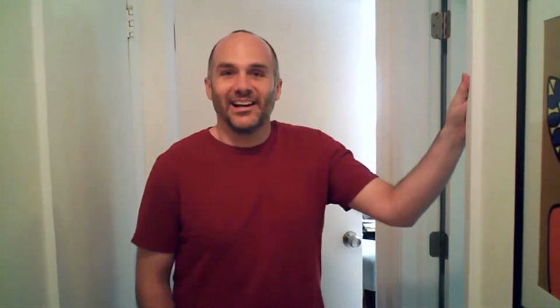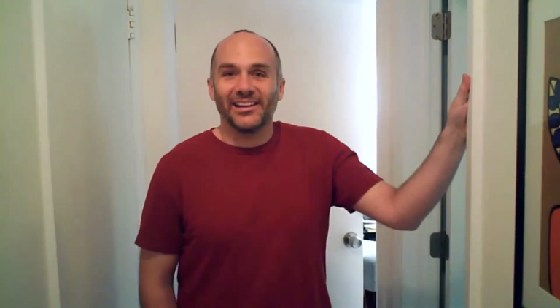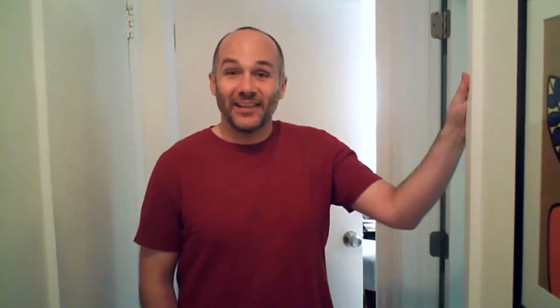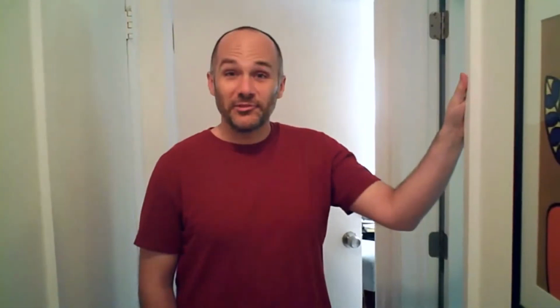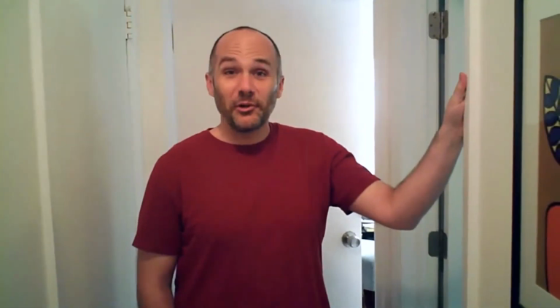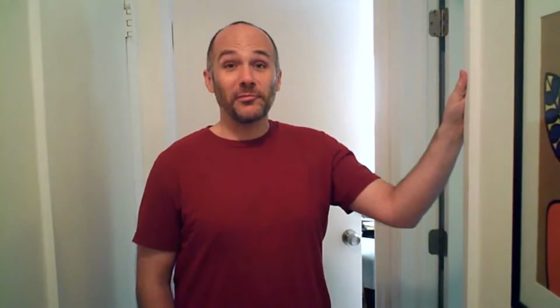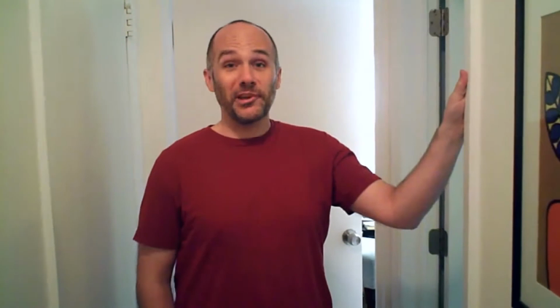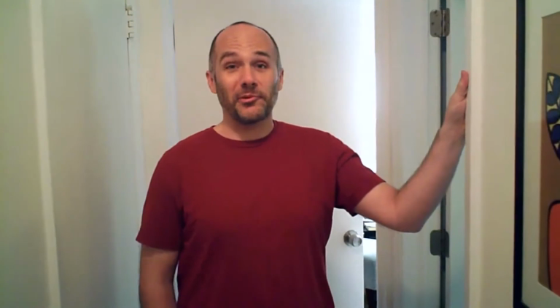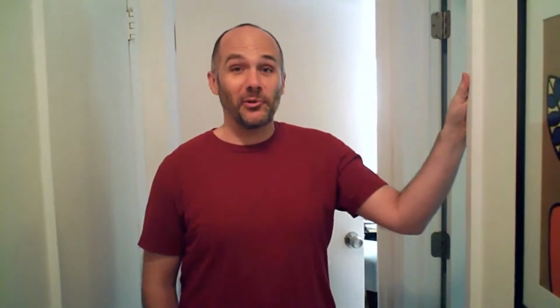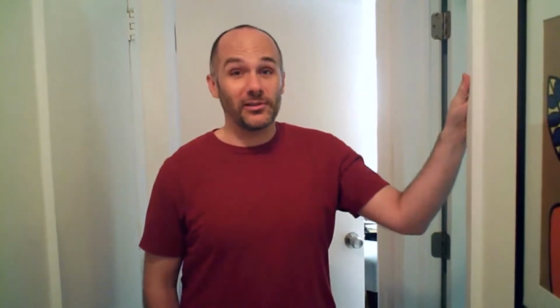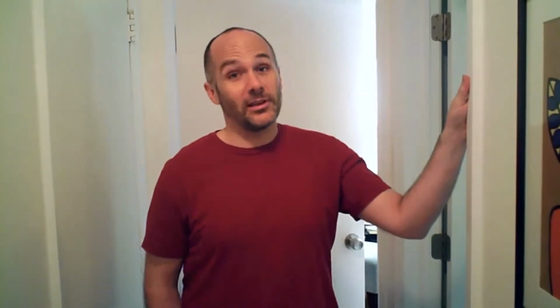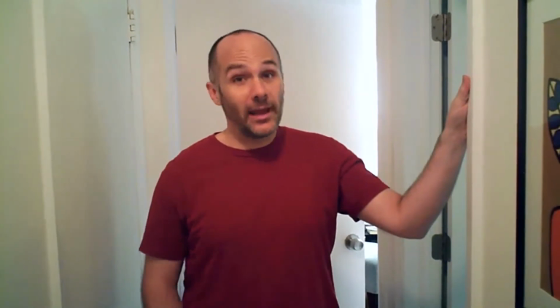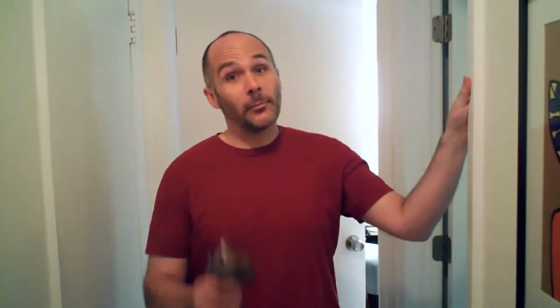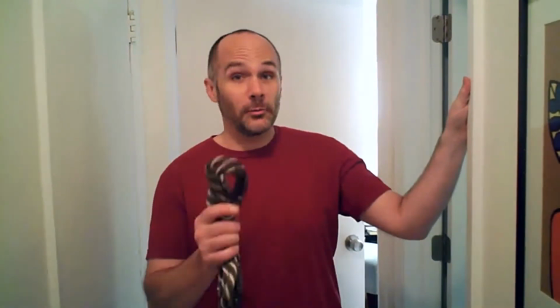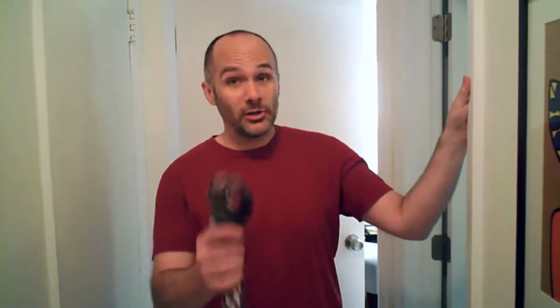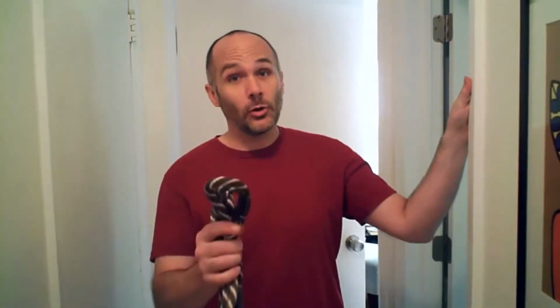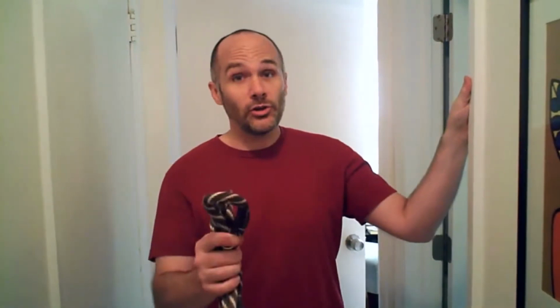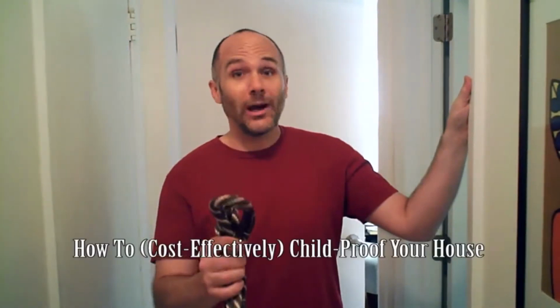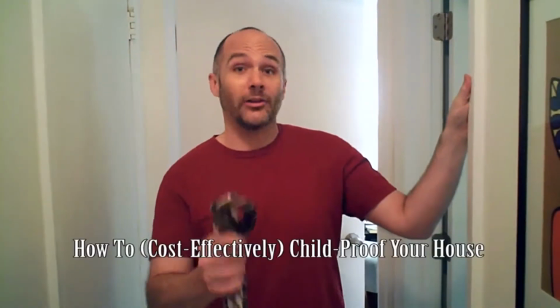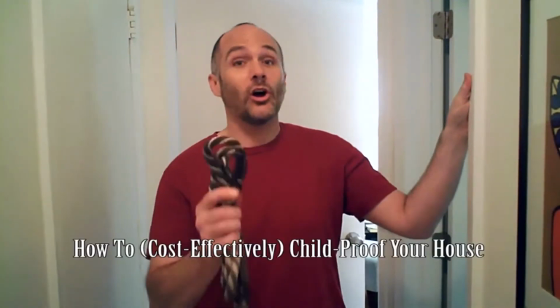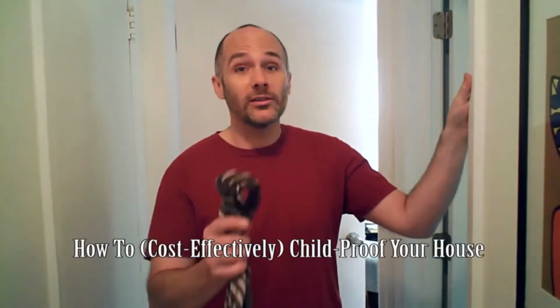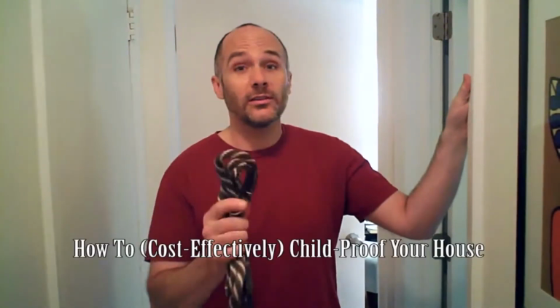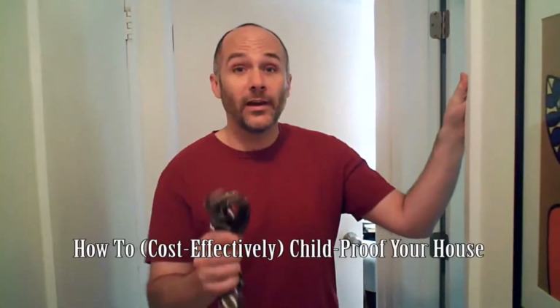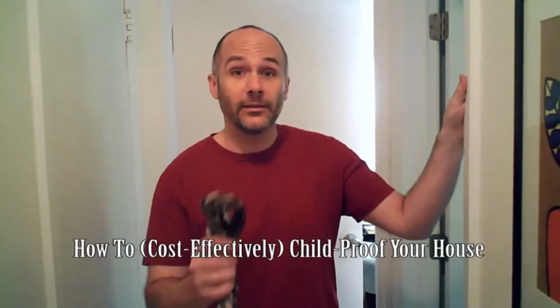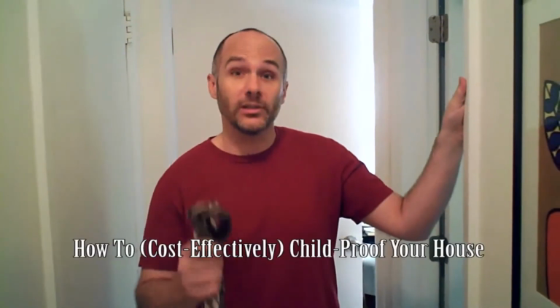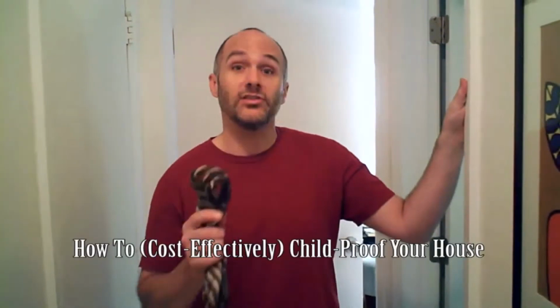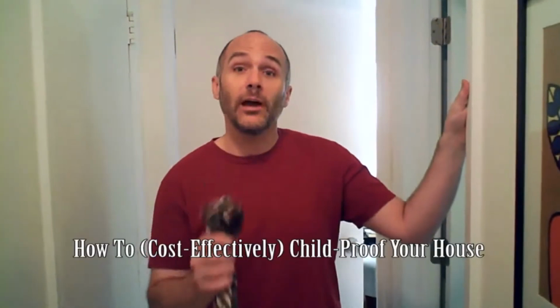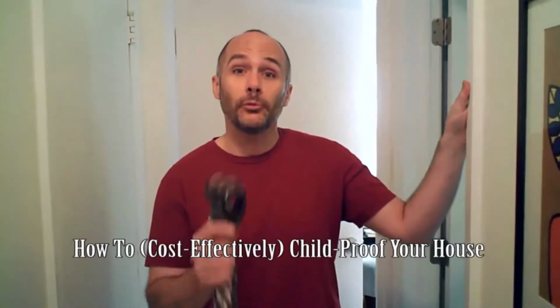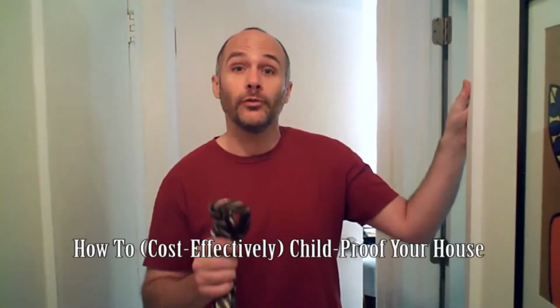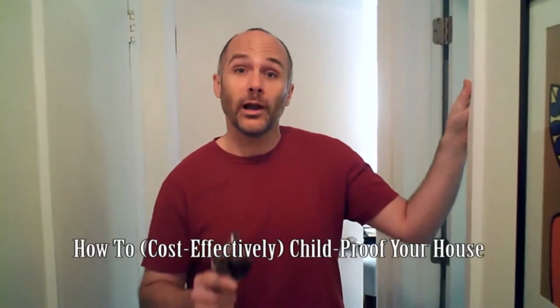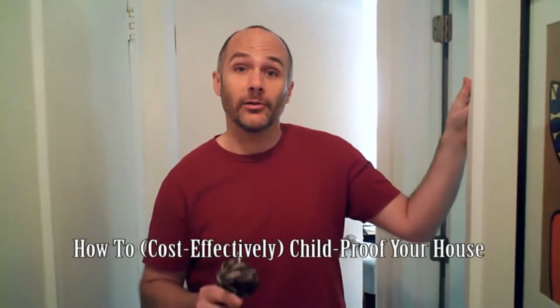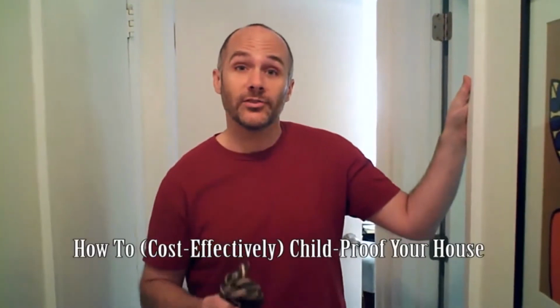Hi, I'm Joe from the Don't We Boys, and today I'm going to be showing you how to cost-effectively child-proof your house.